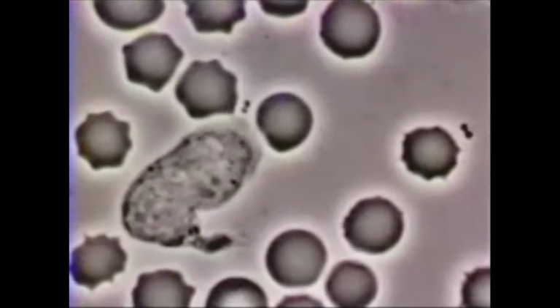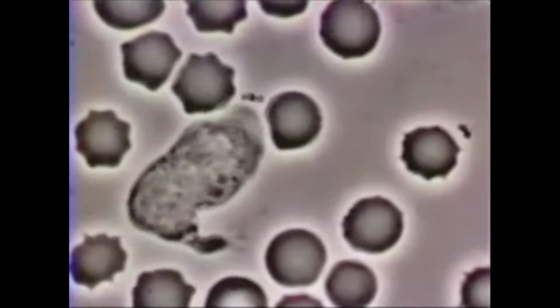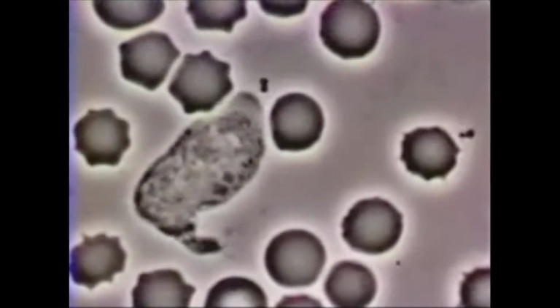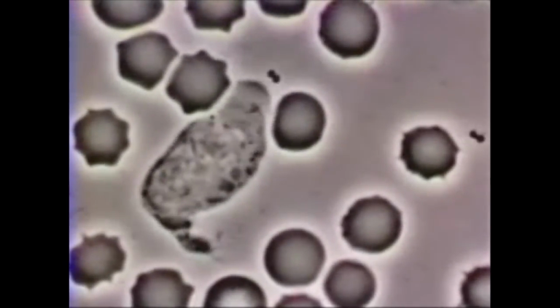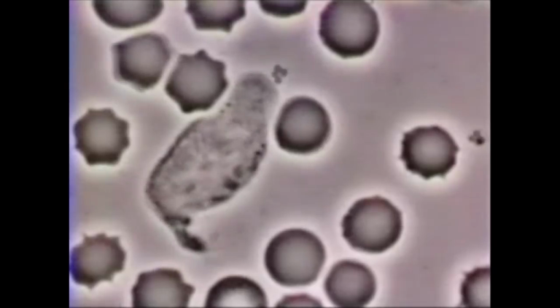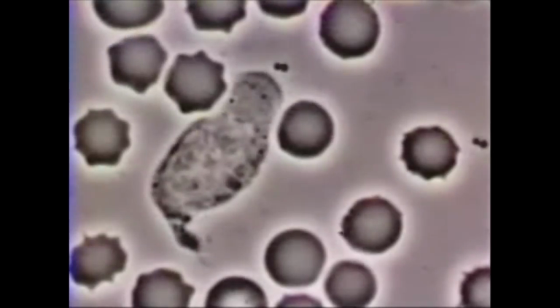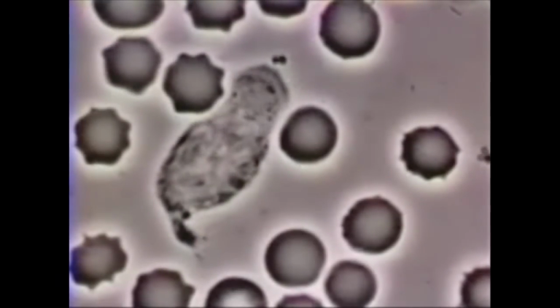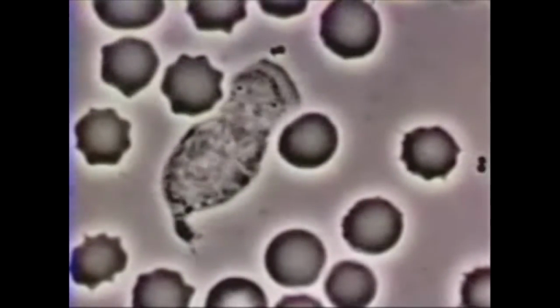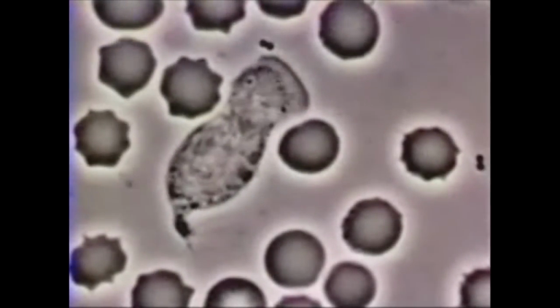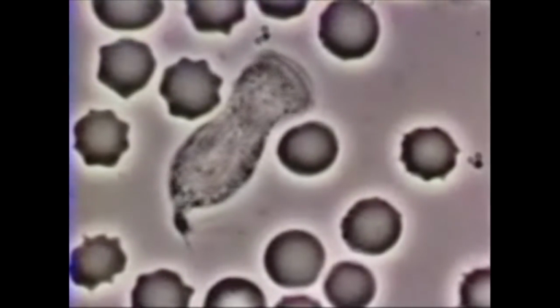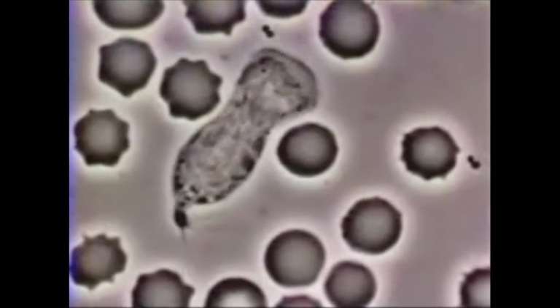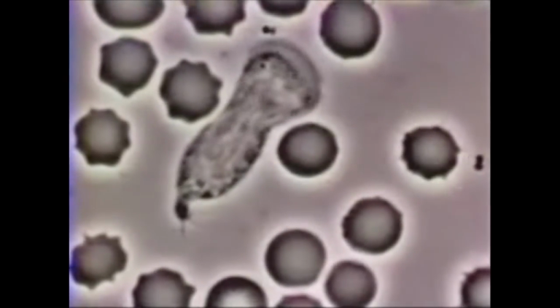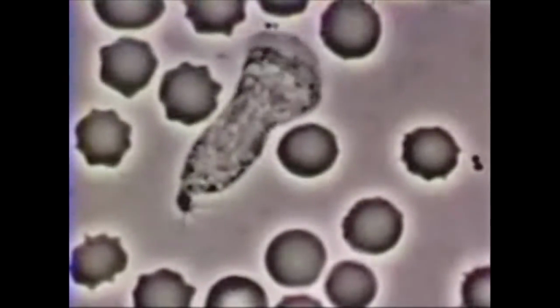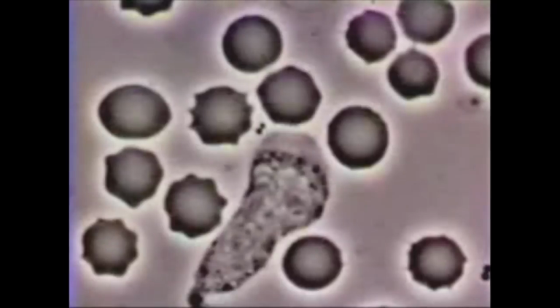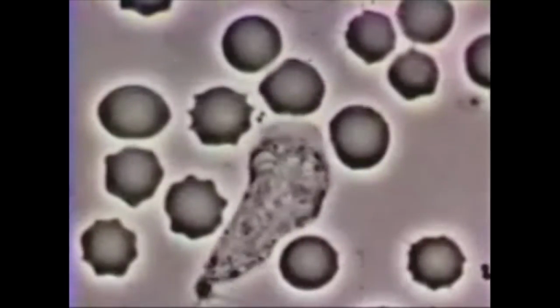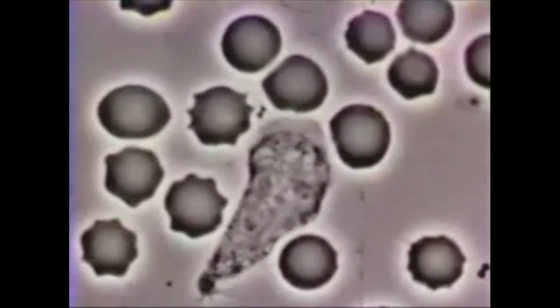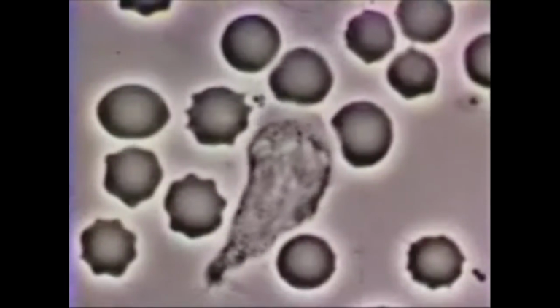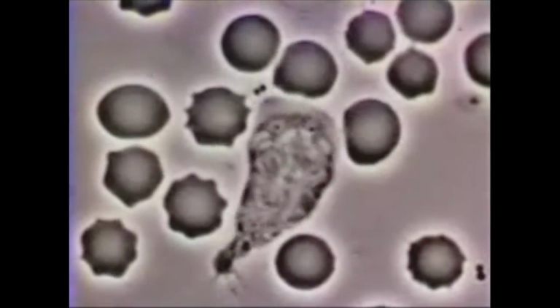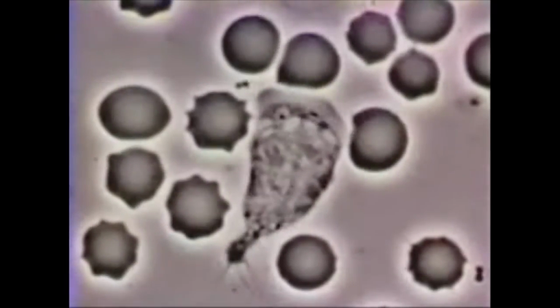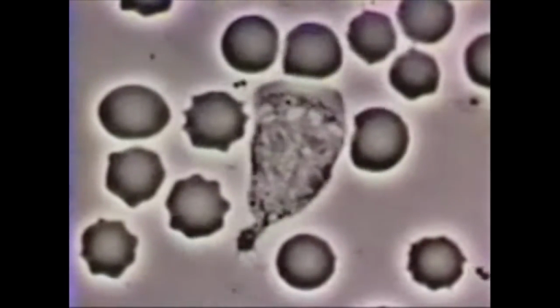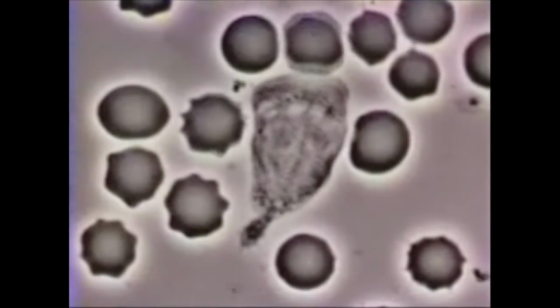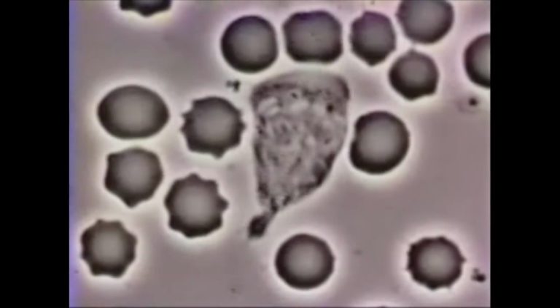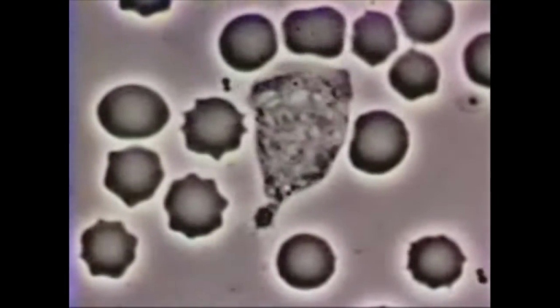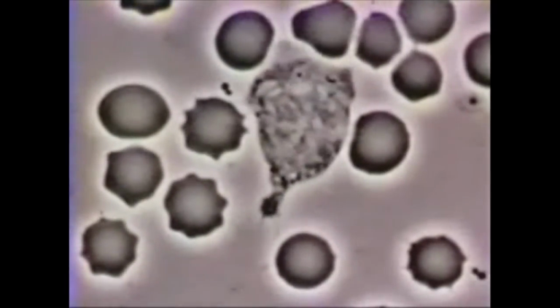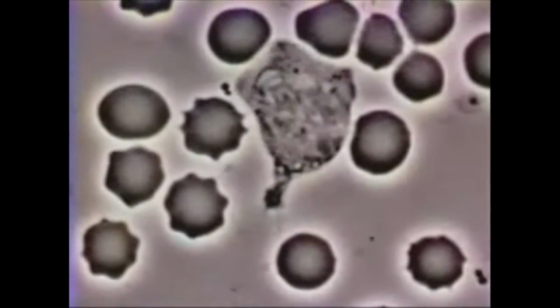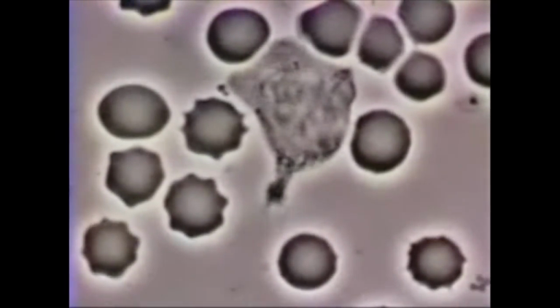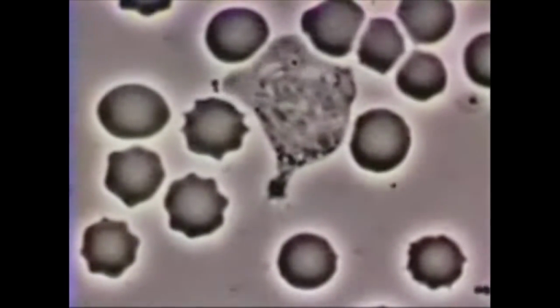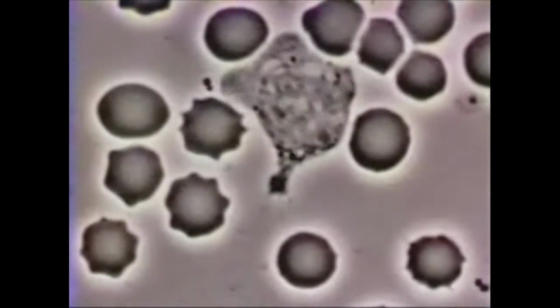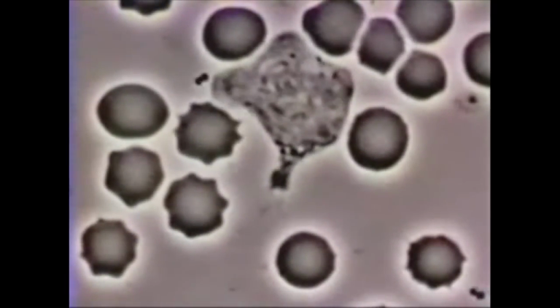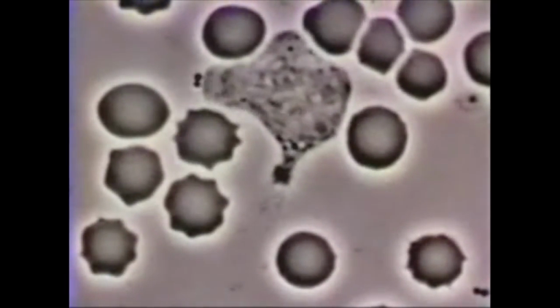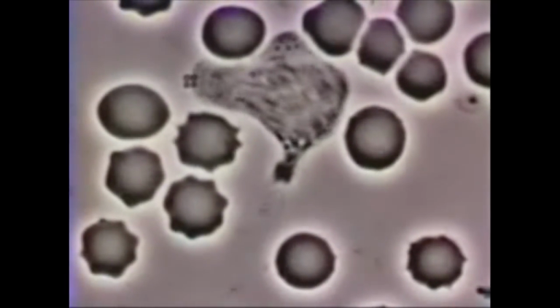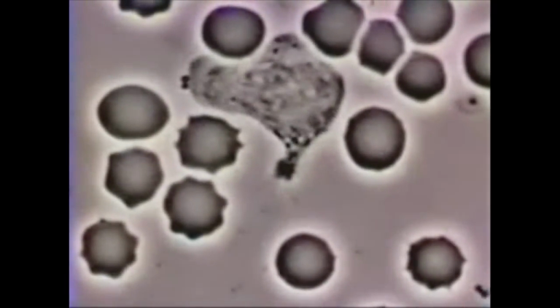Eventually, the neutrophil catches up with the bacterium and engulfs it by phagocytosis.